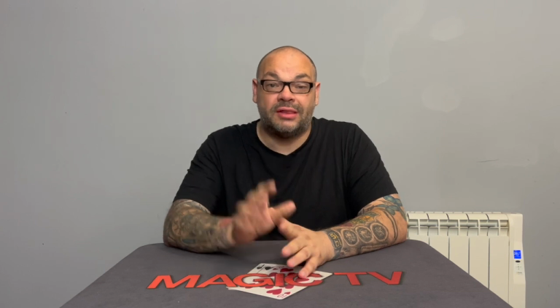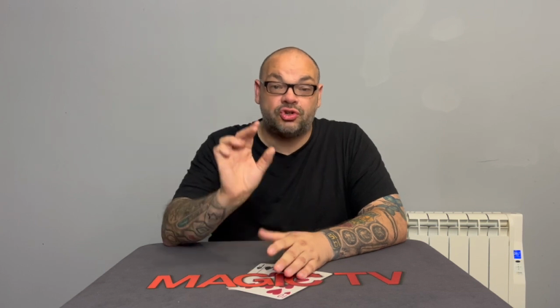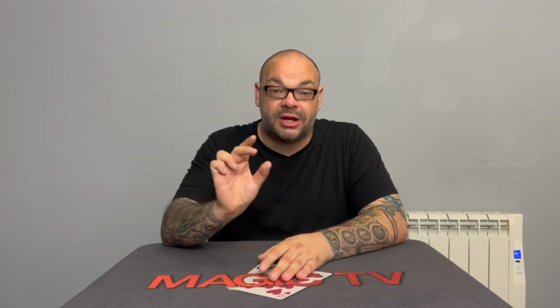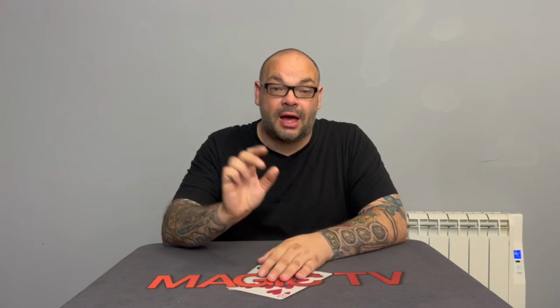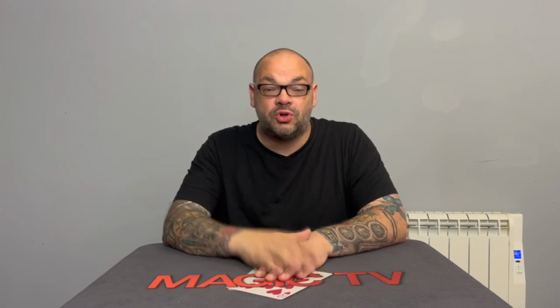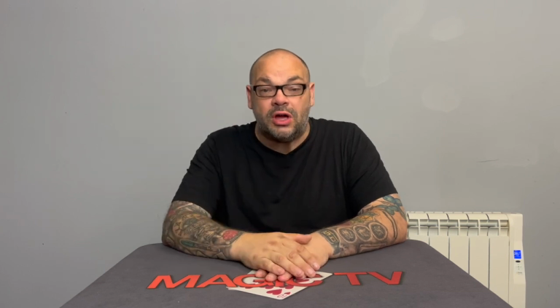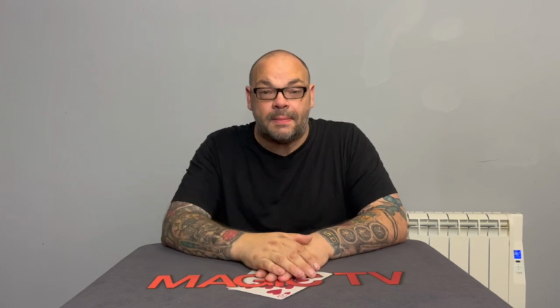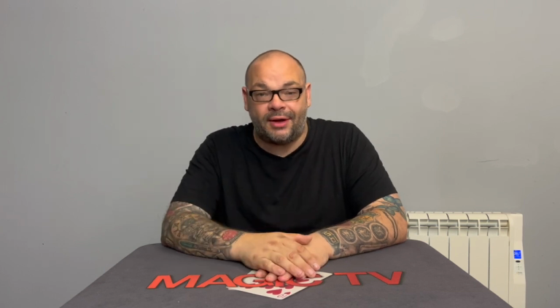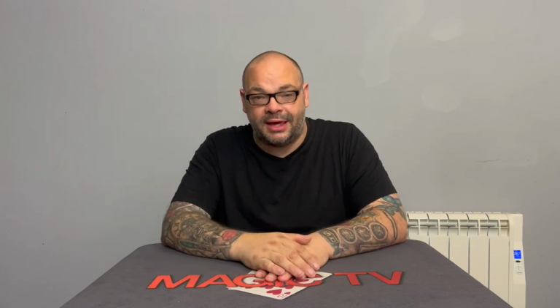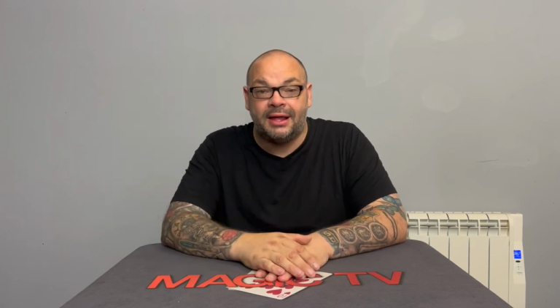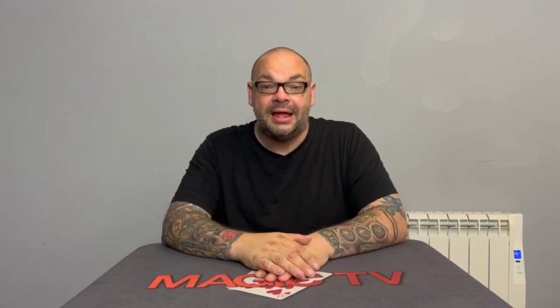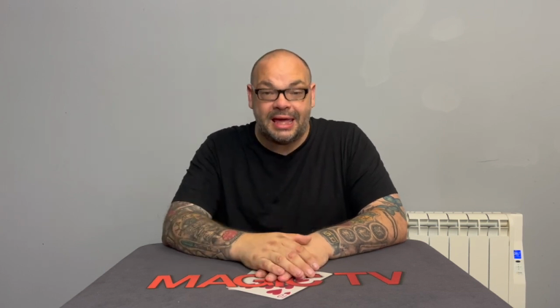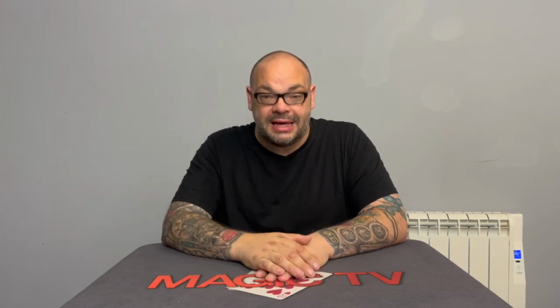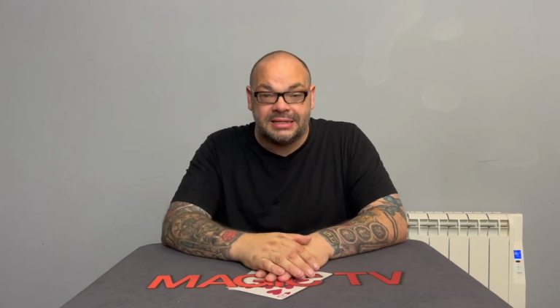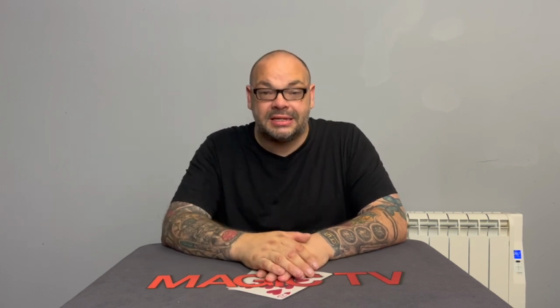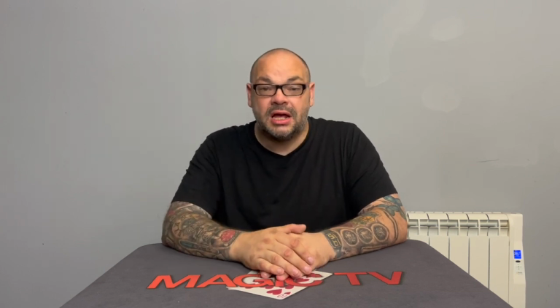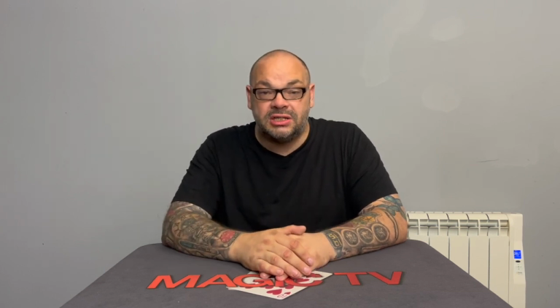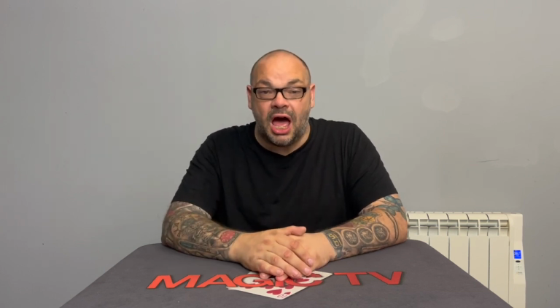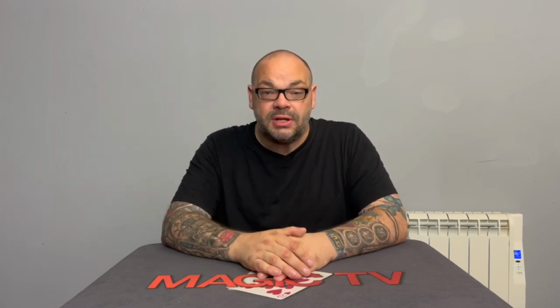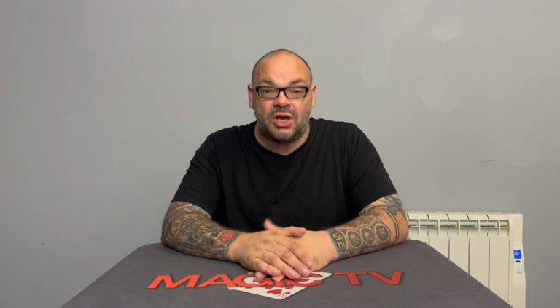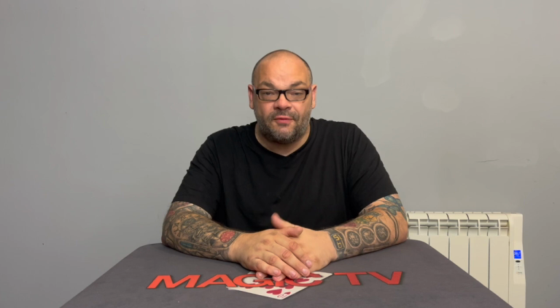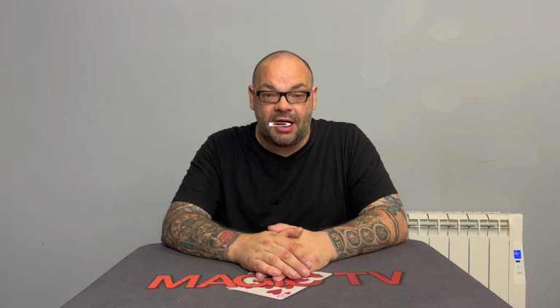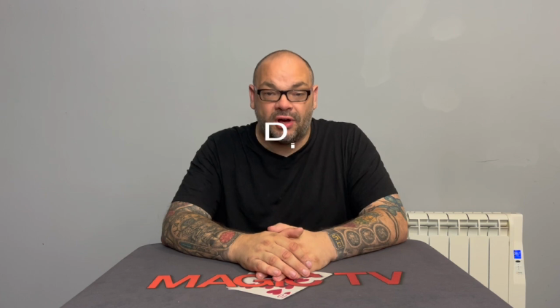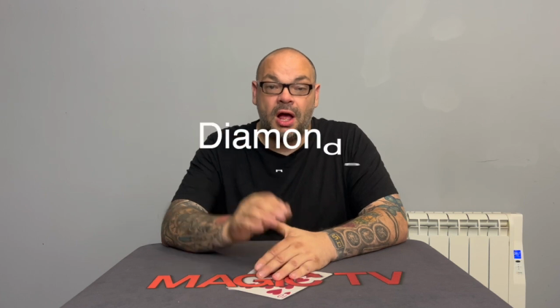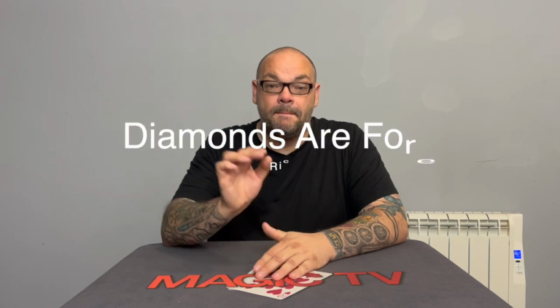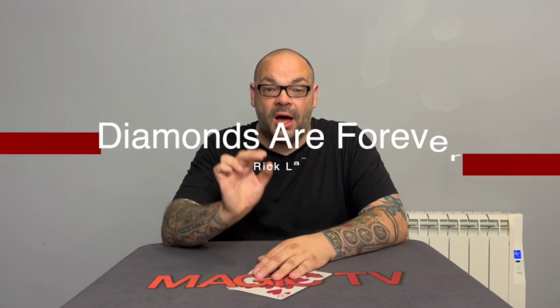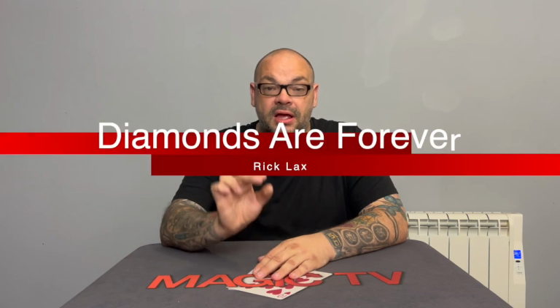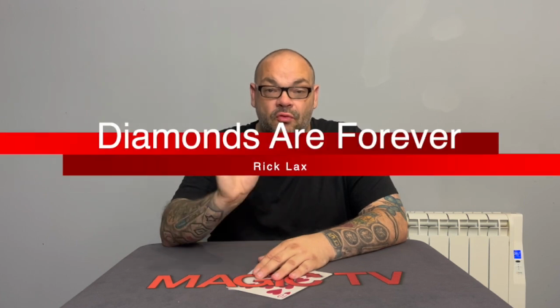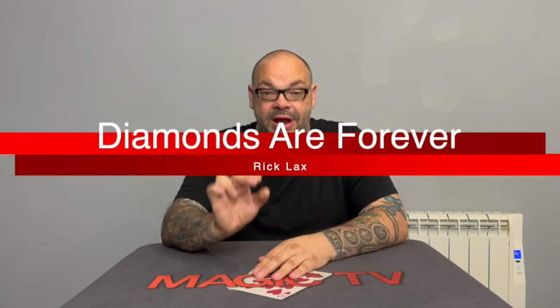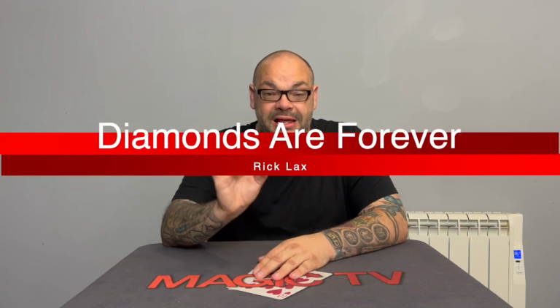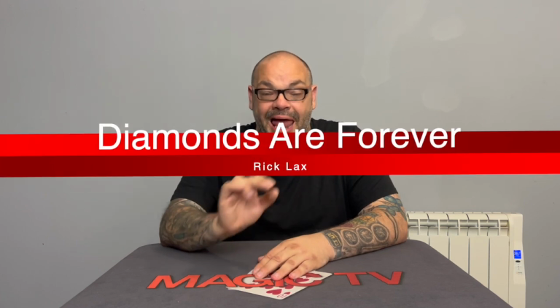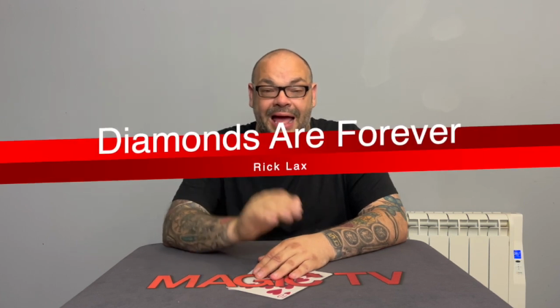The trick I'm talking about is Diamonds Are Forever by Rick Lax.